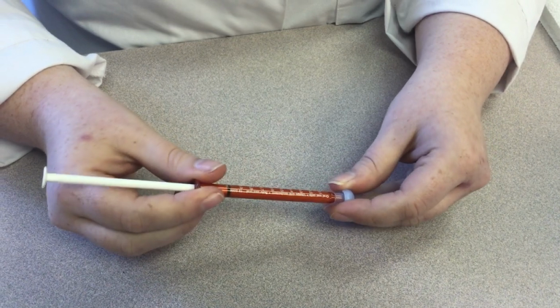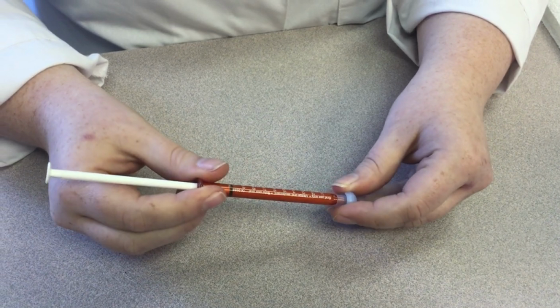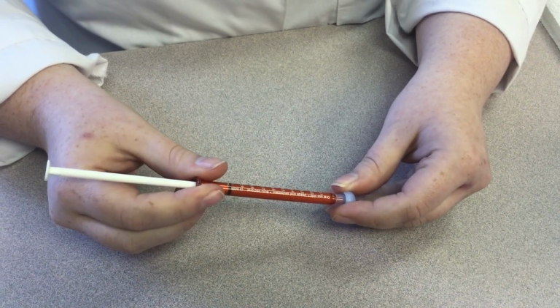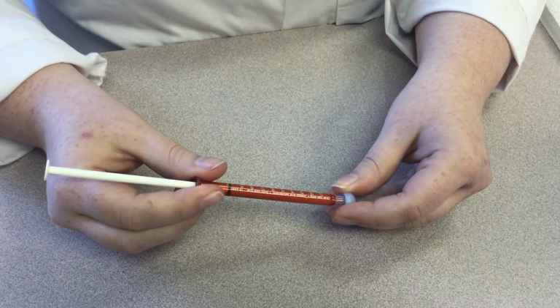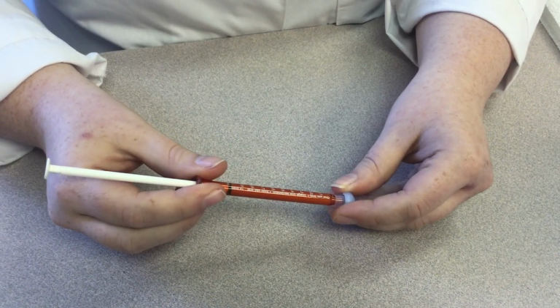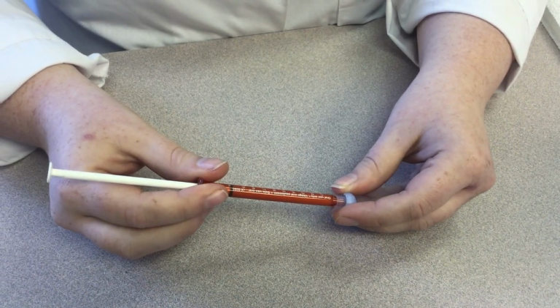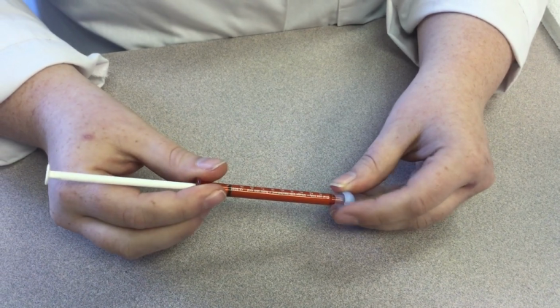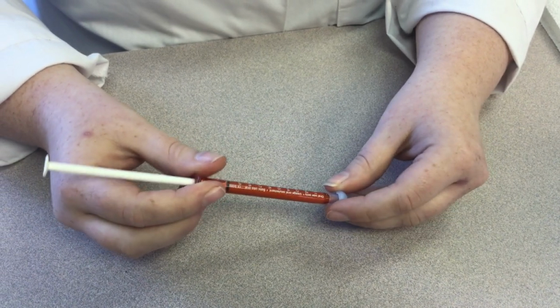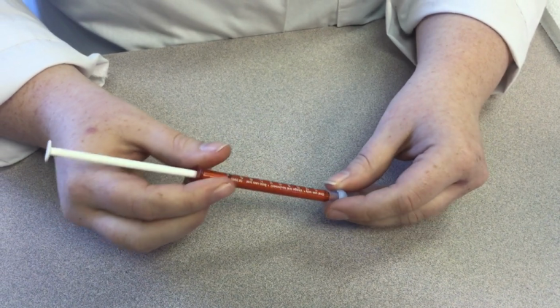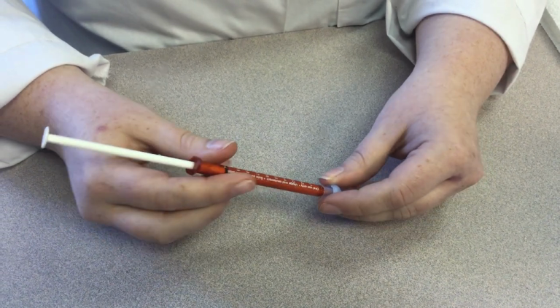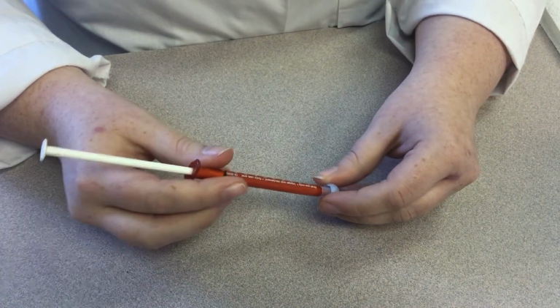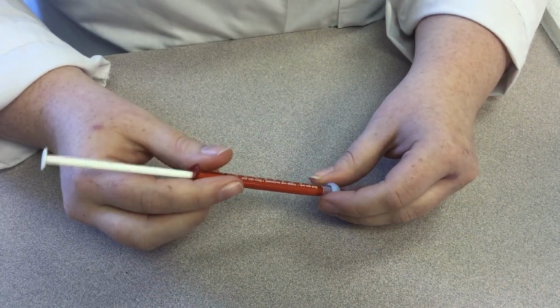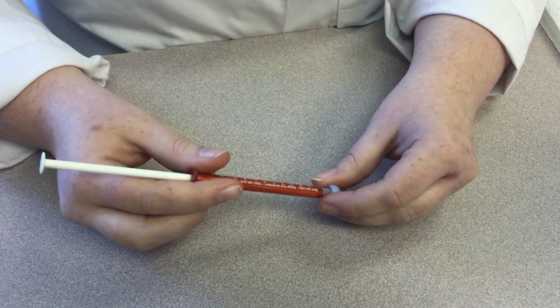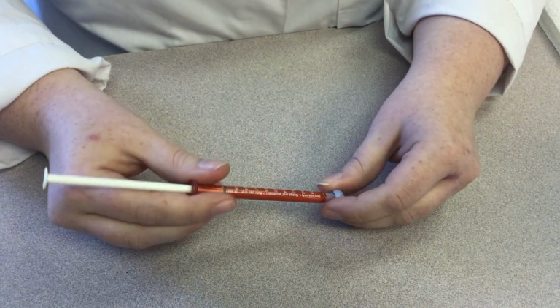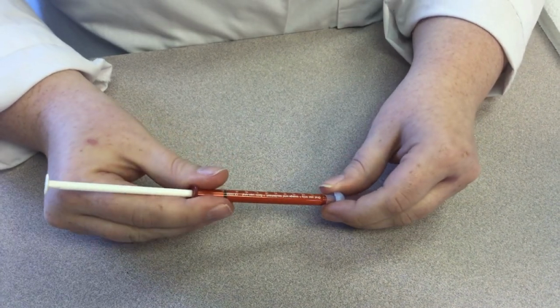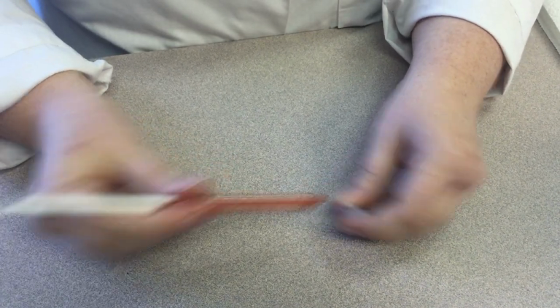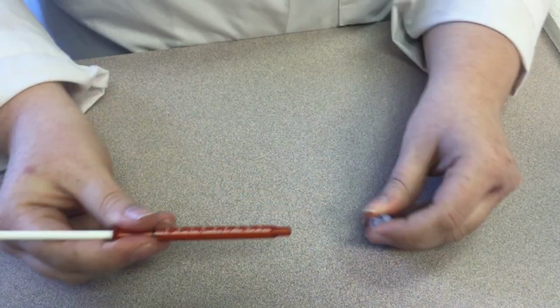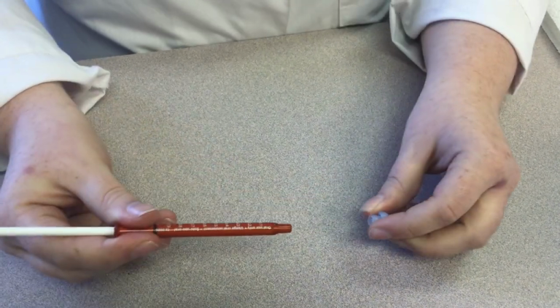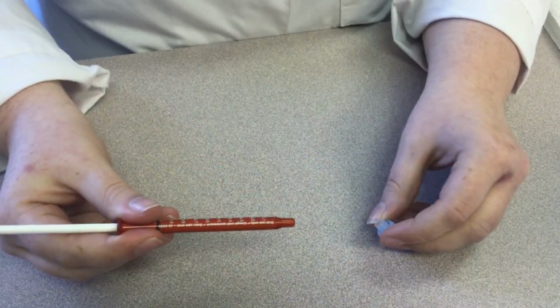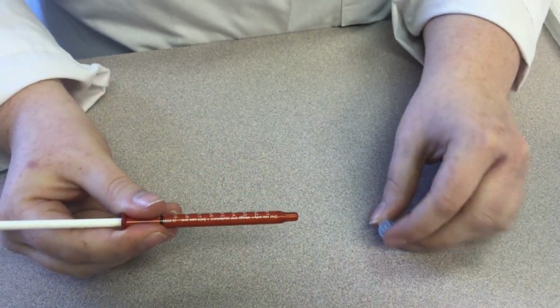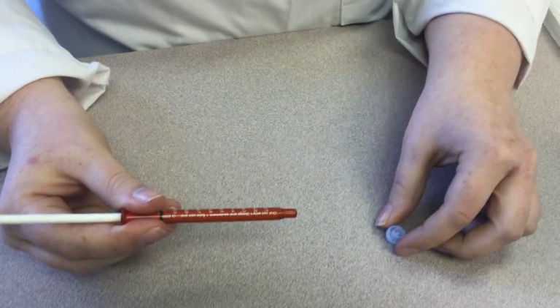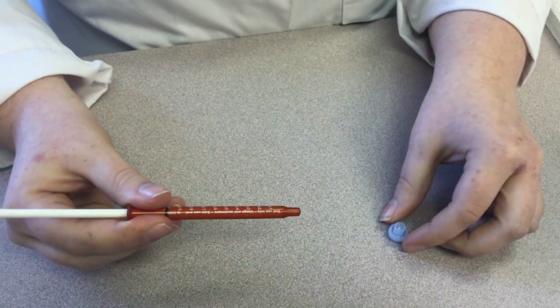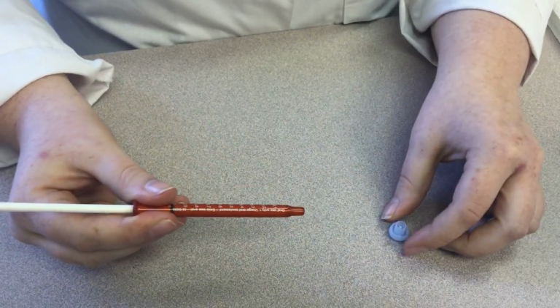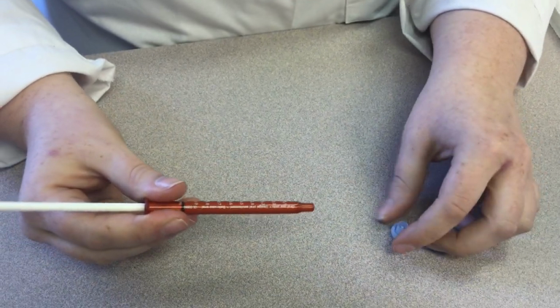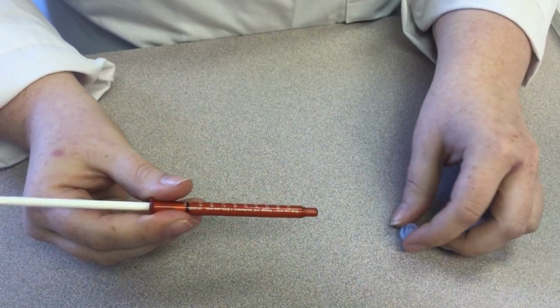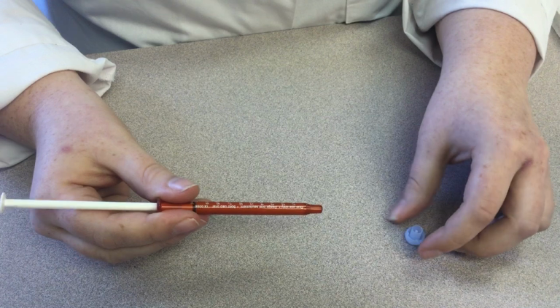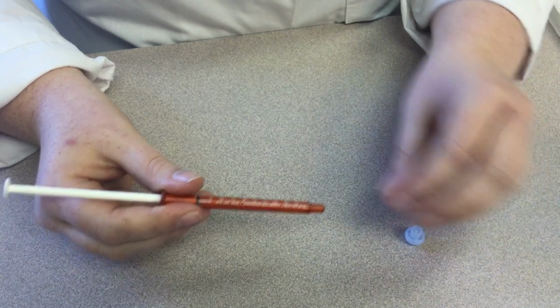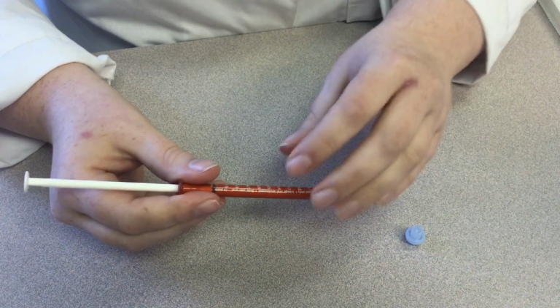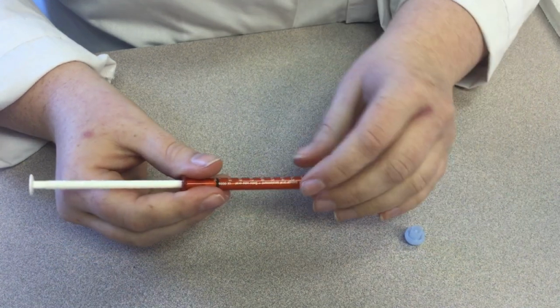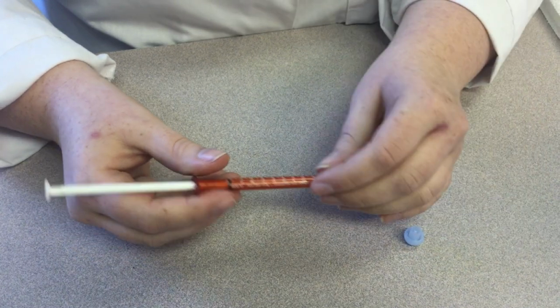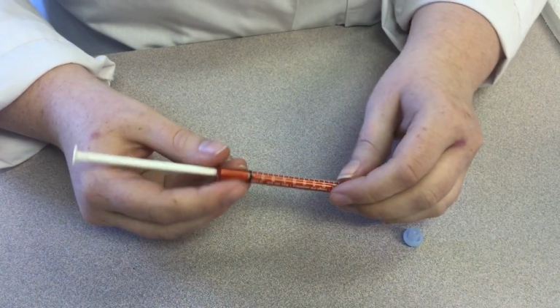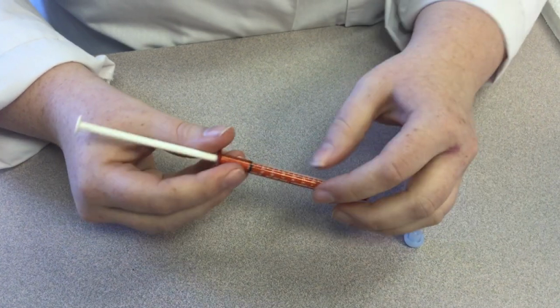To start with, you are going to wash your hands. Then you are going to remove the blue cap on the end of the syringe.